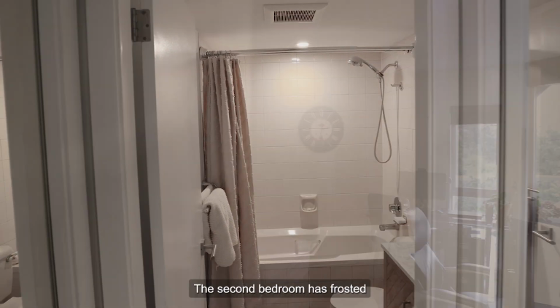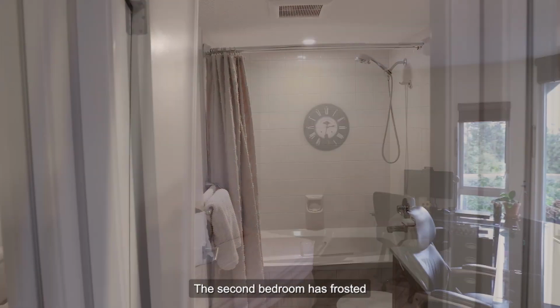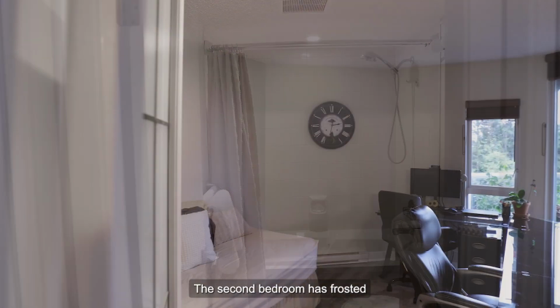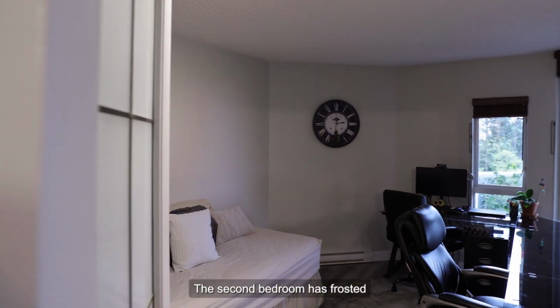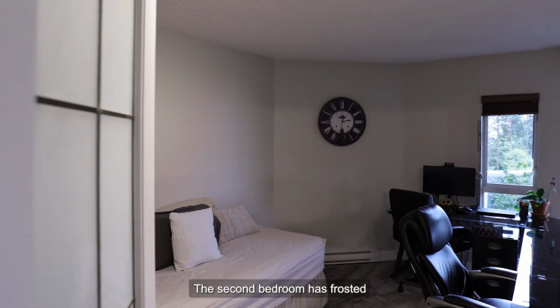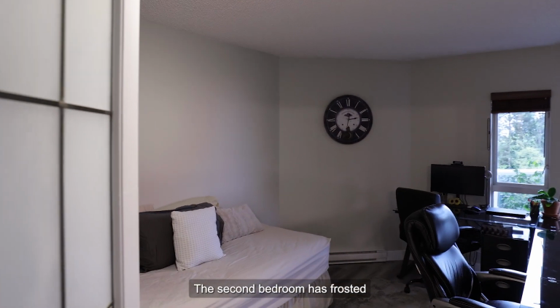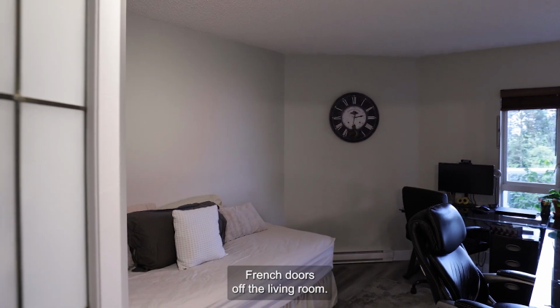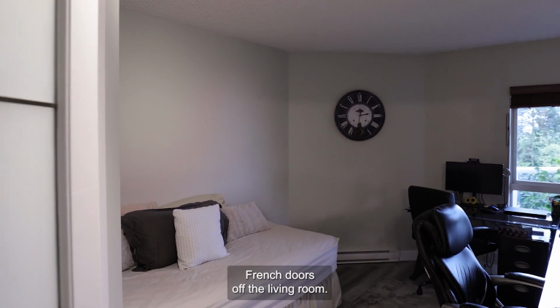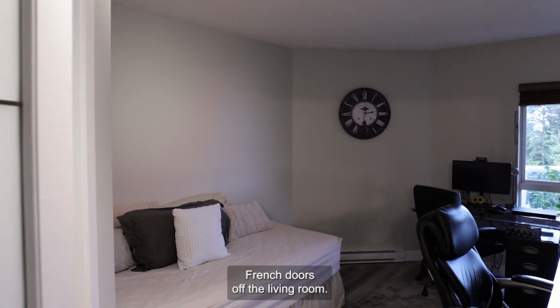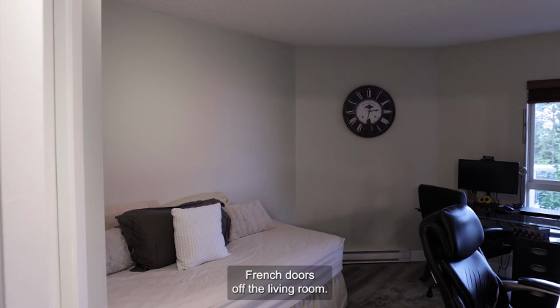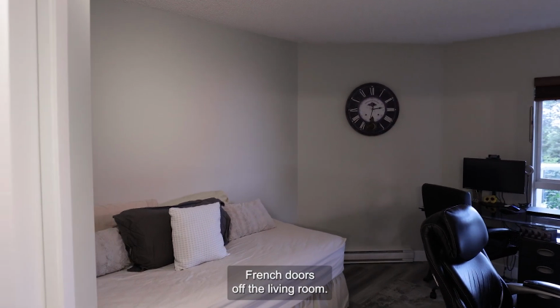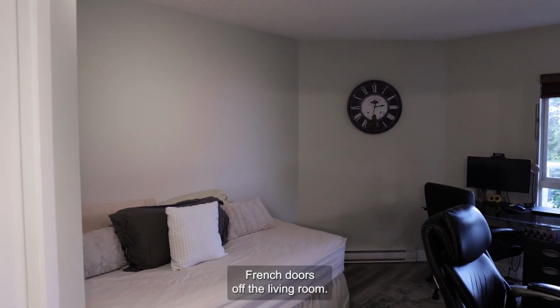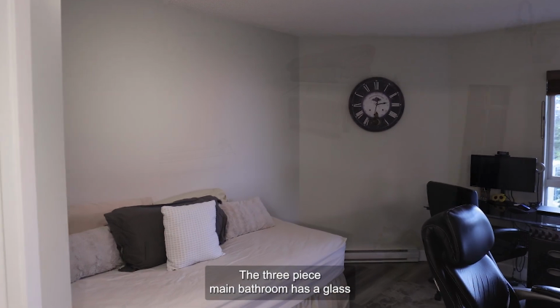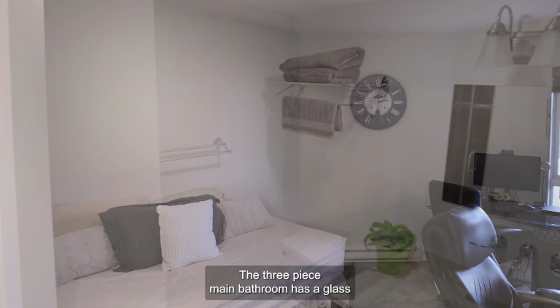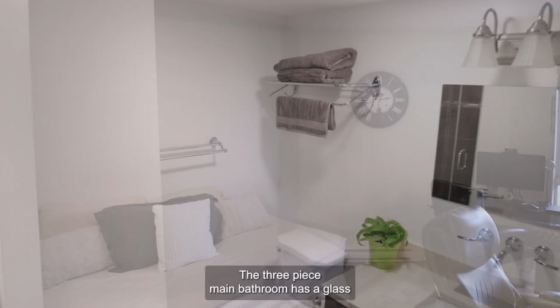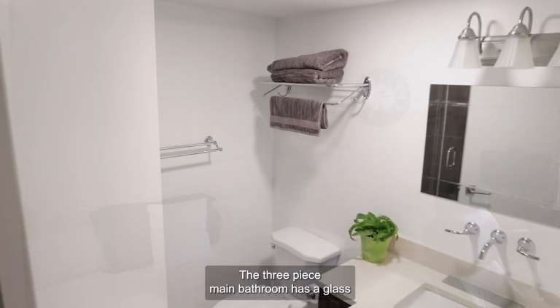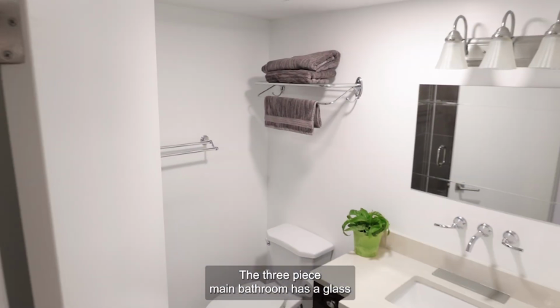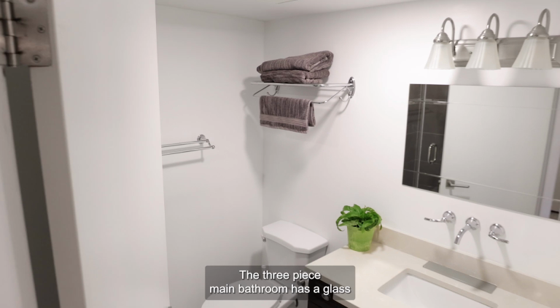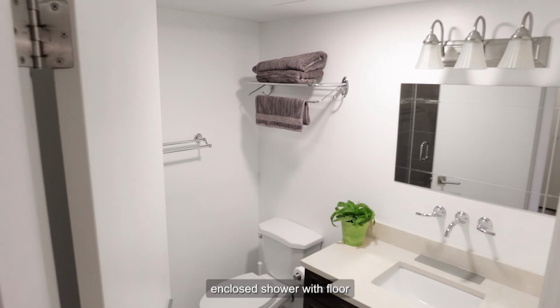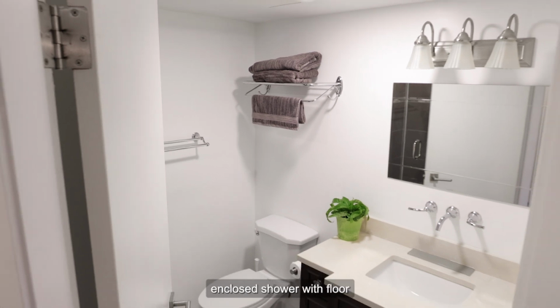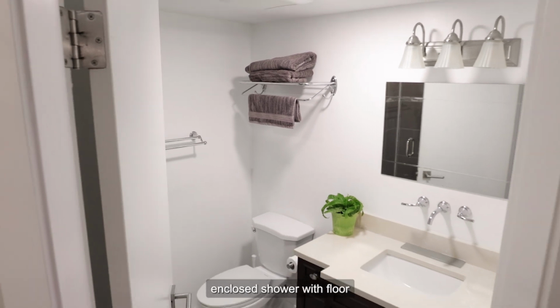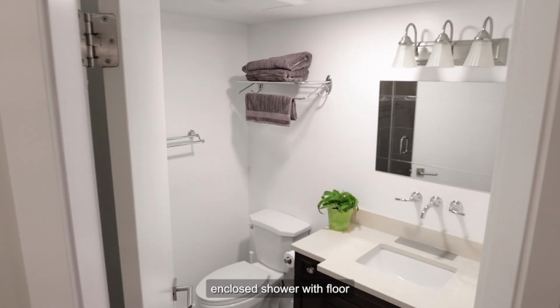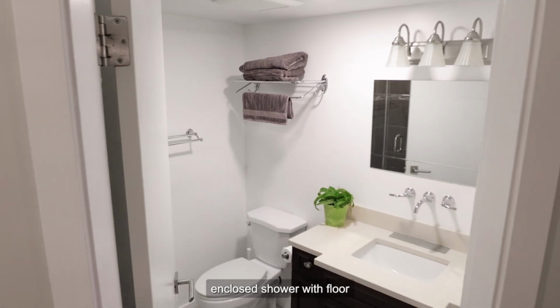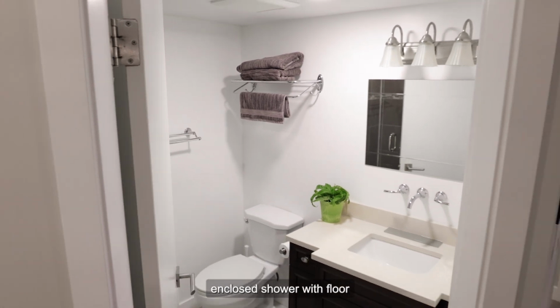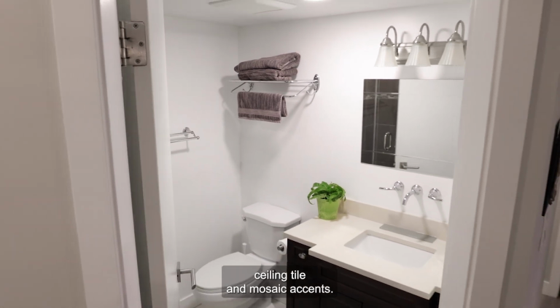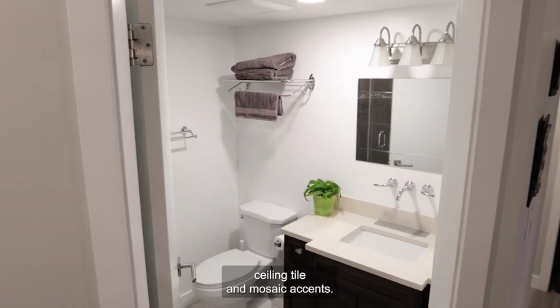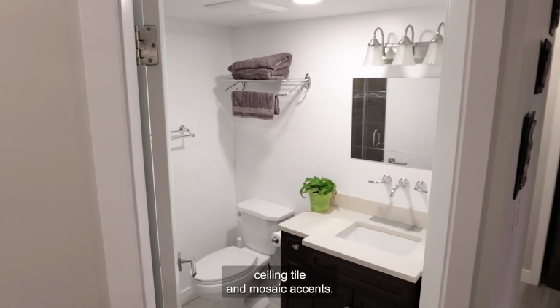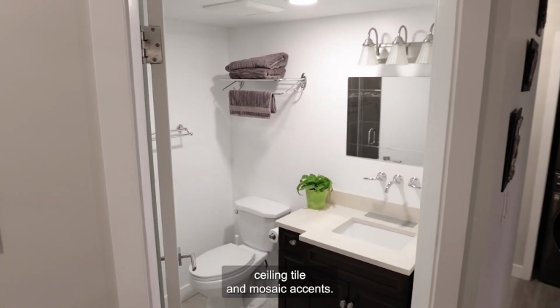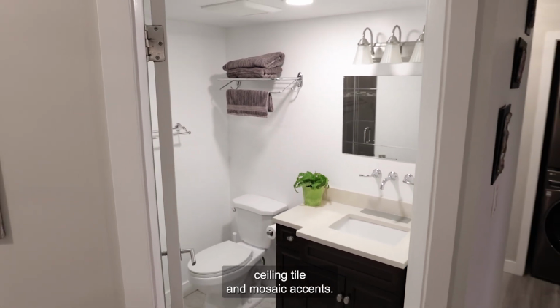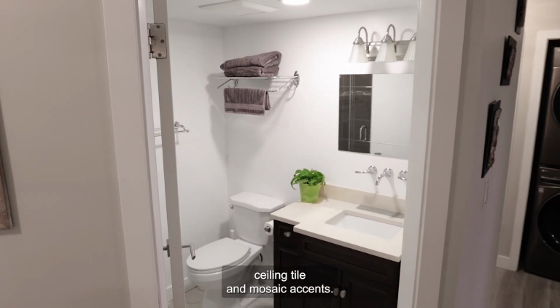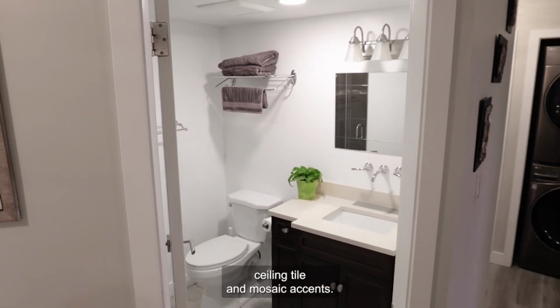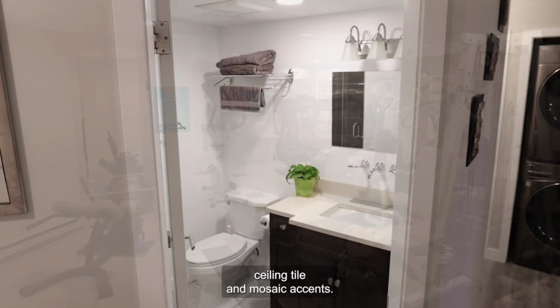The second bedroom has frosted French doors off the living room. The three-piece main bathroom has a glass enclosed shower with floor to ceiling tile and mosaic accents.